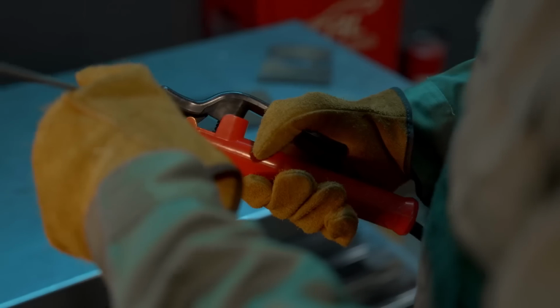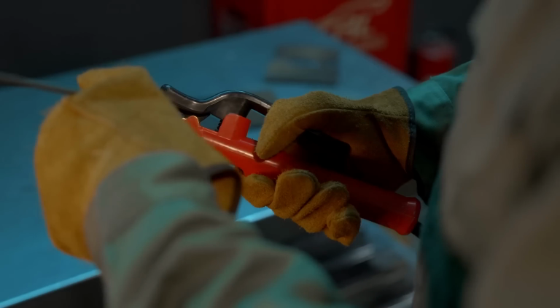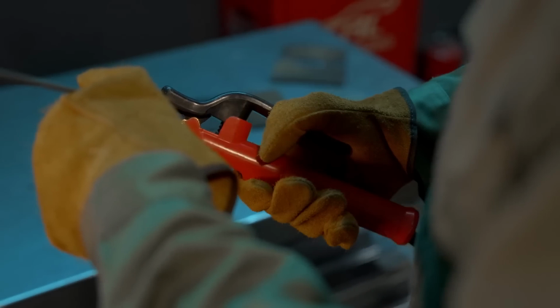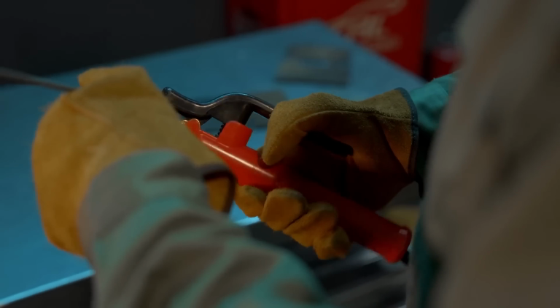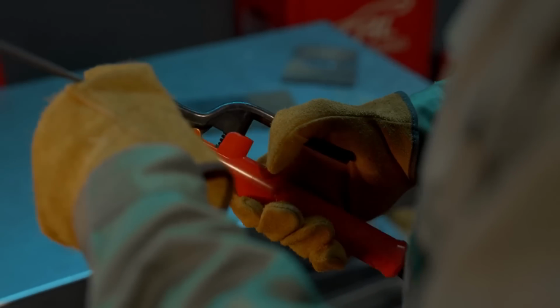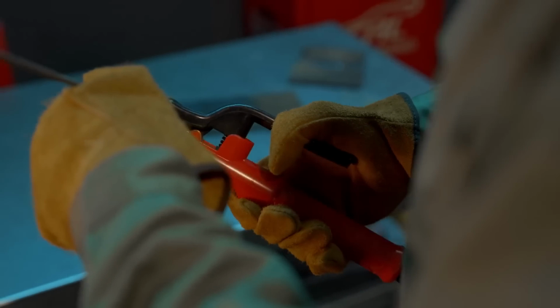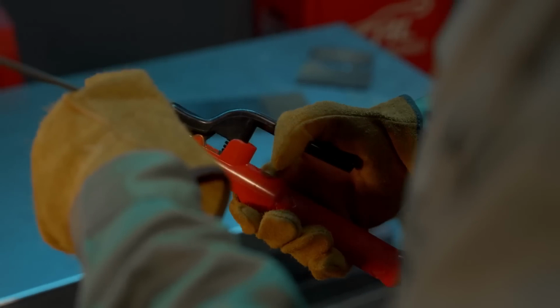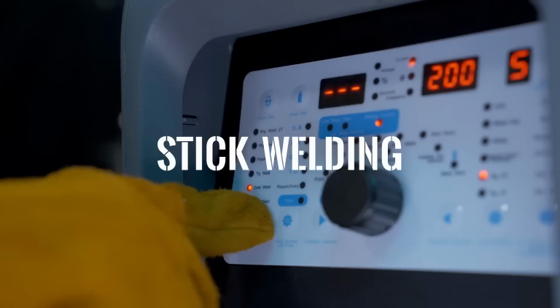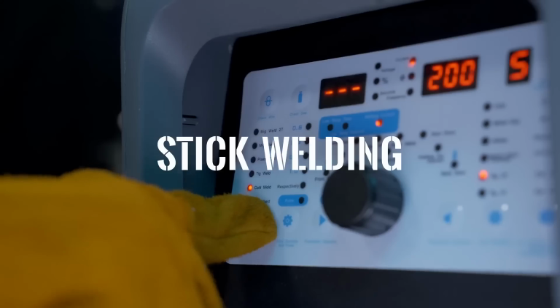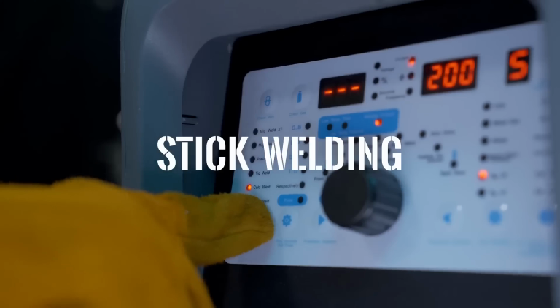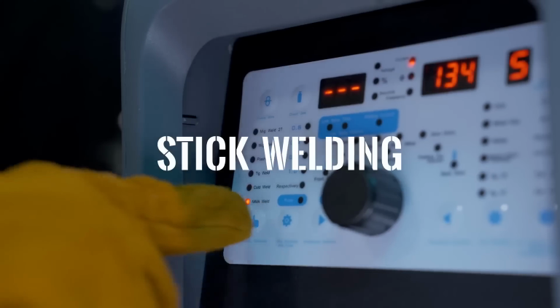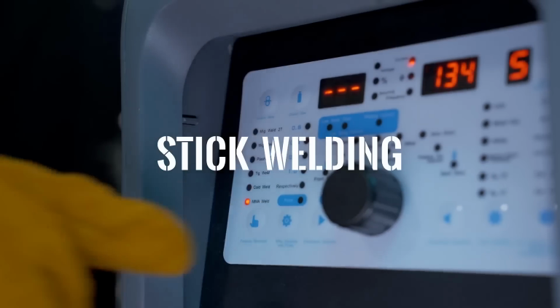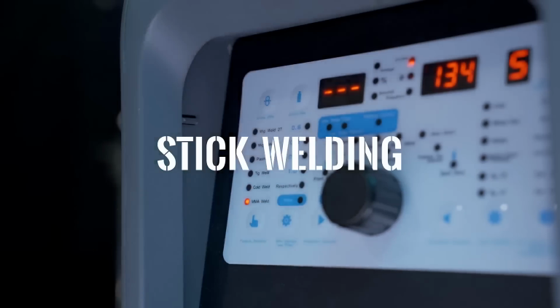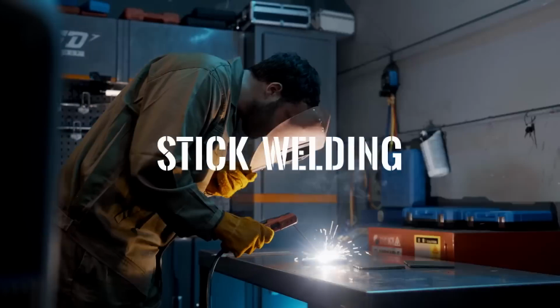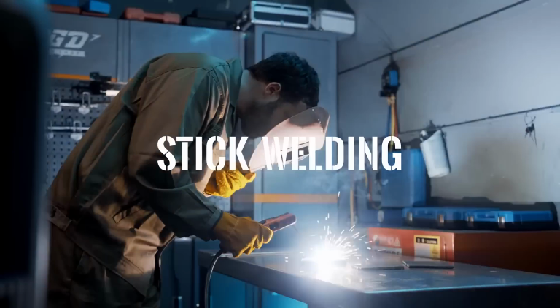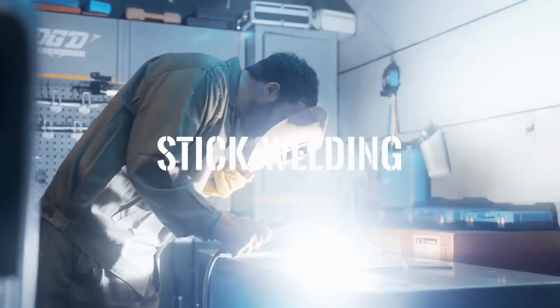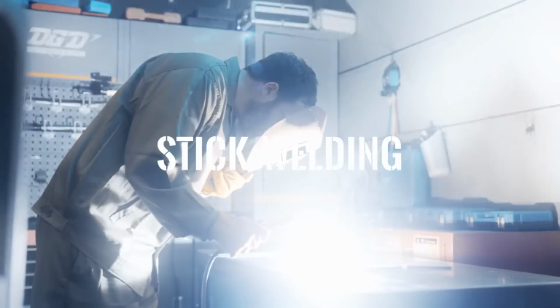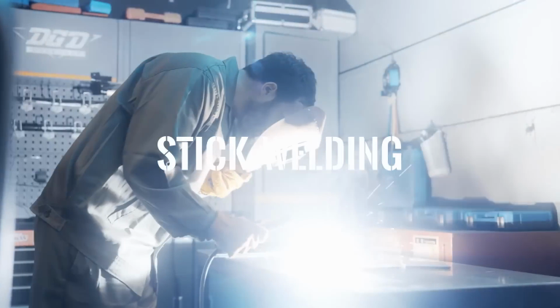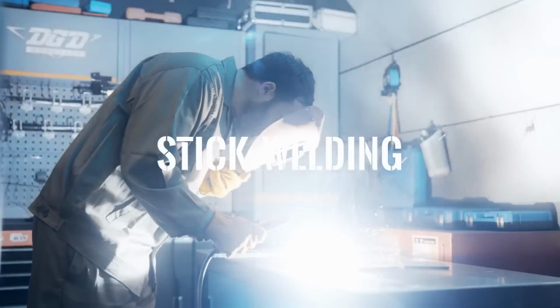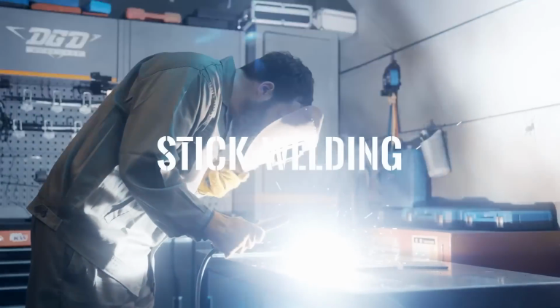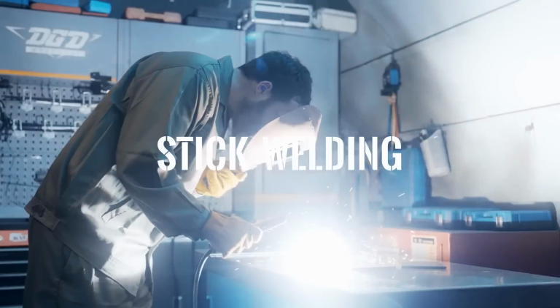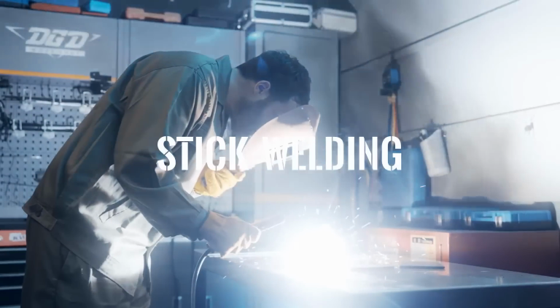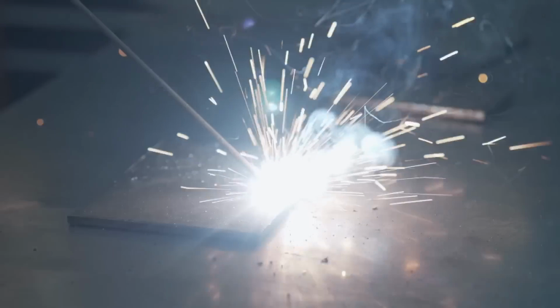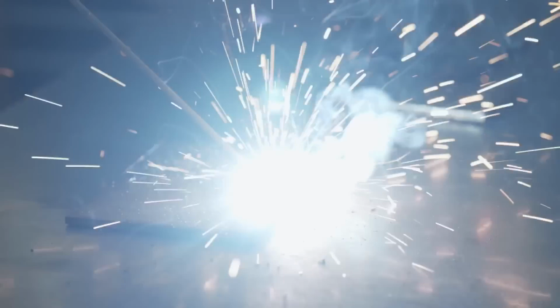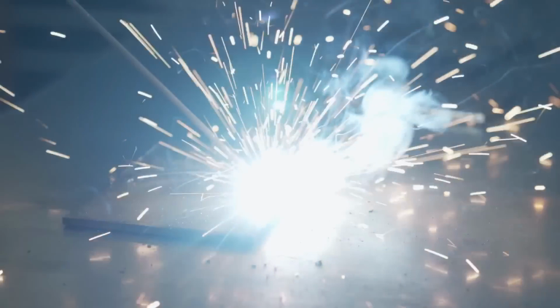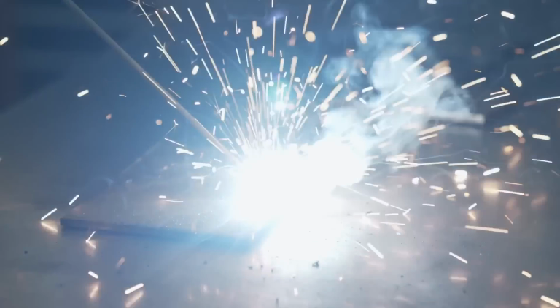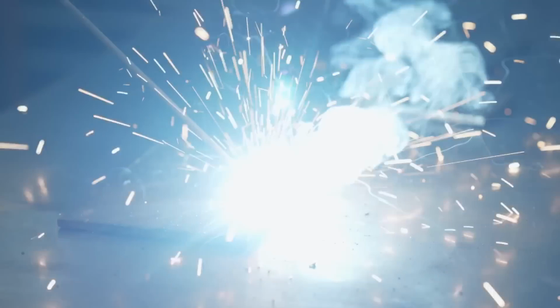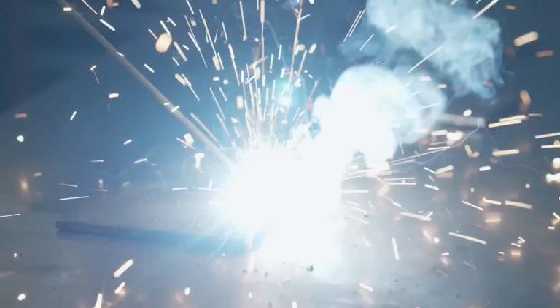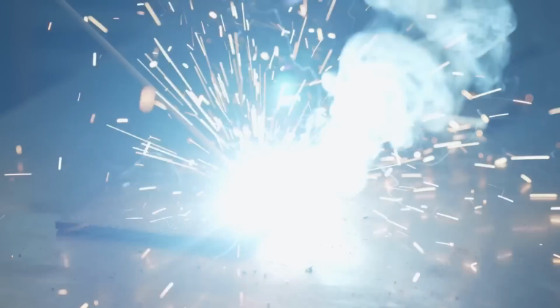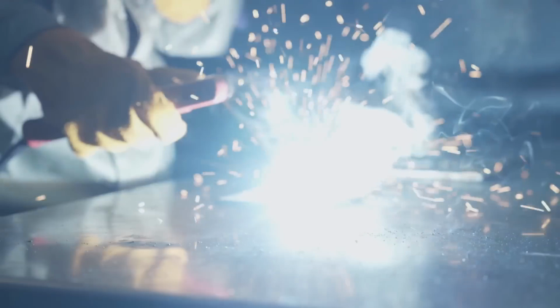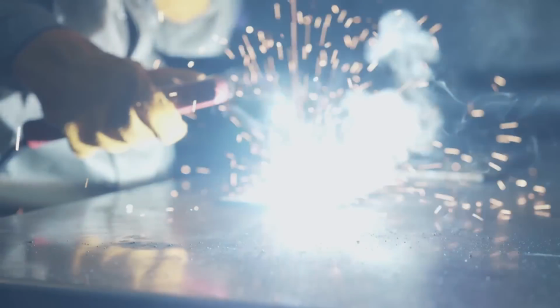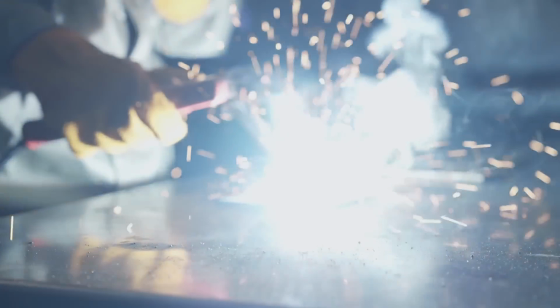GoWelding can also do stick welding, which is ideal for farm, shop, and home use.